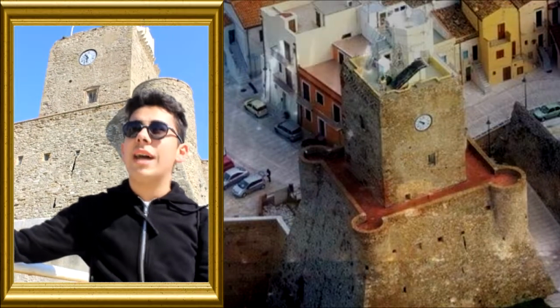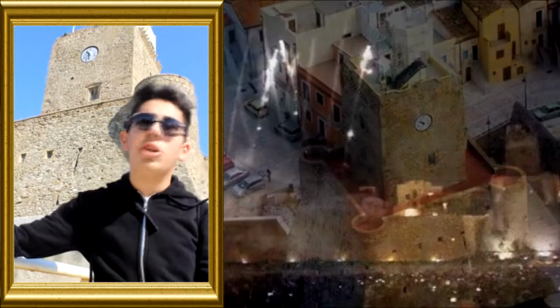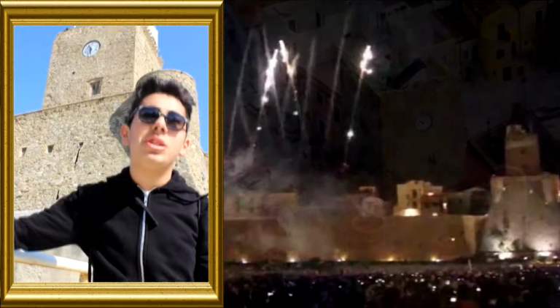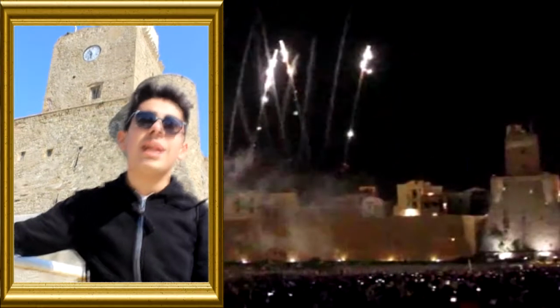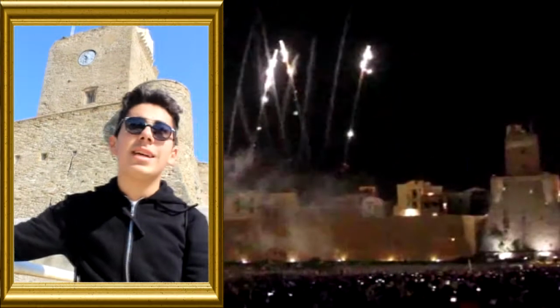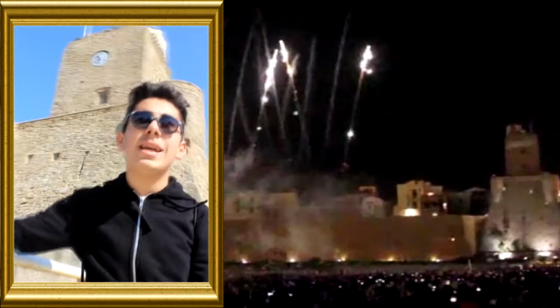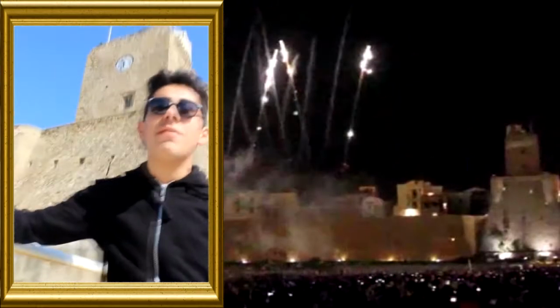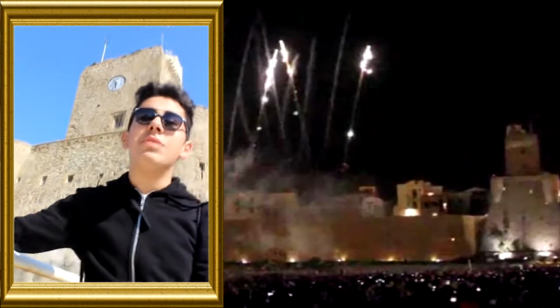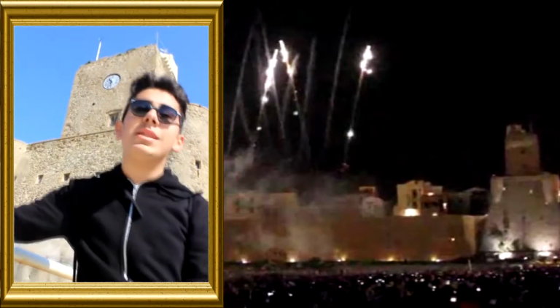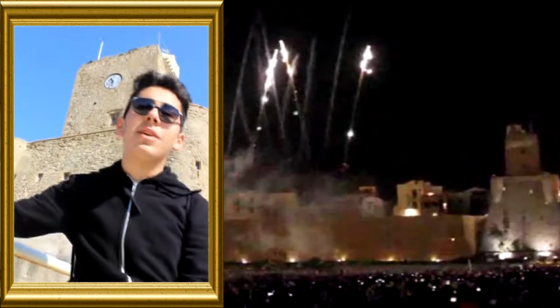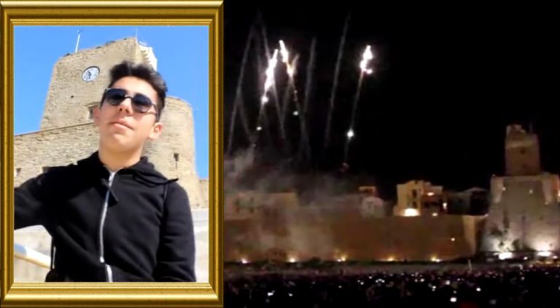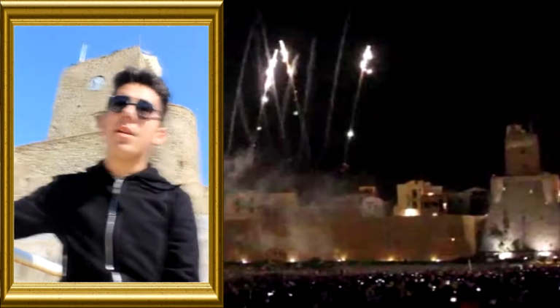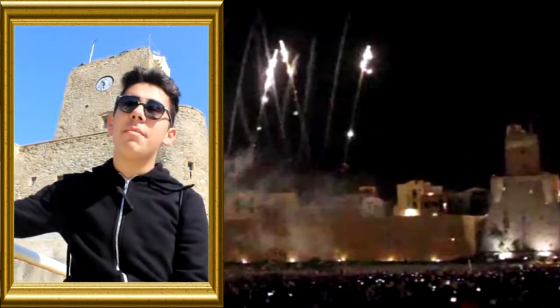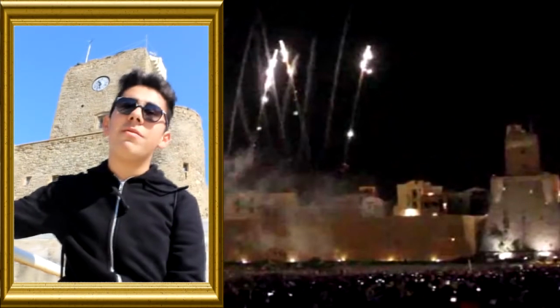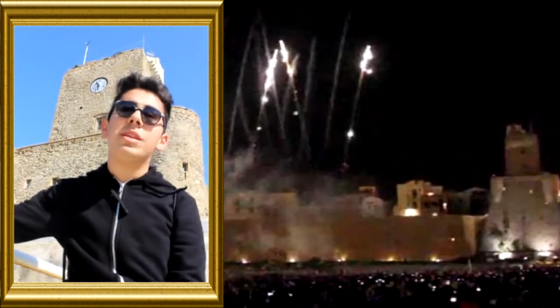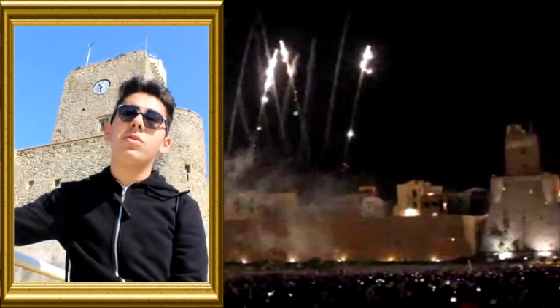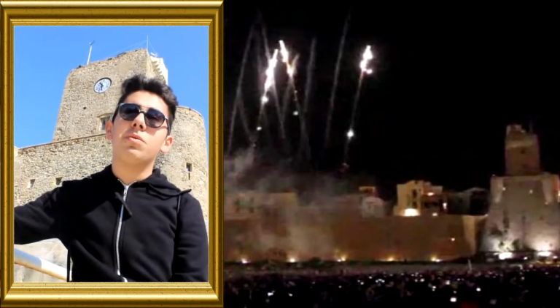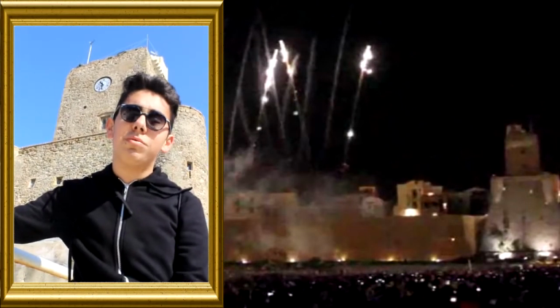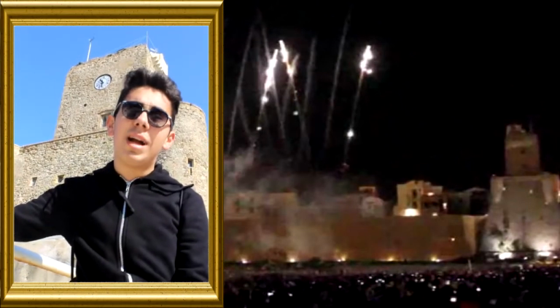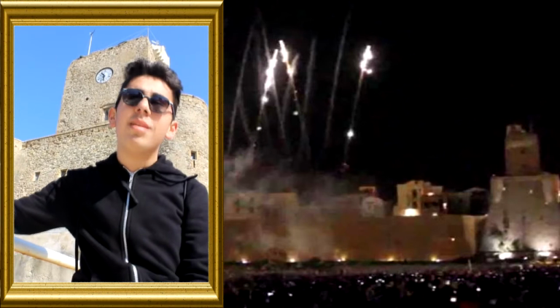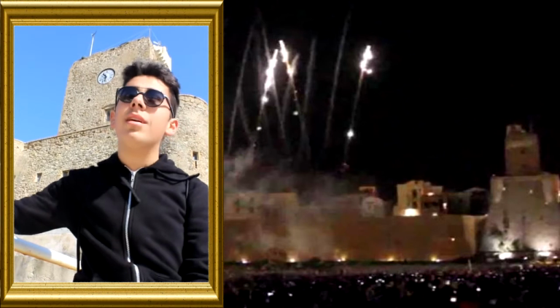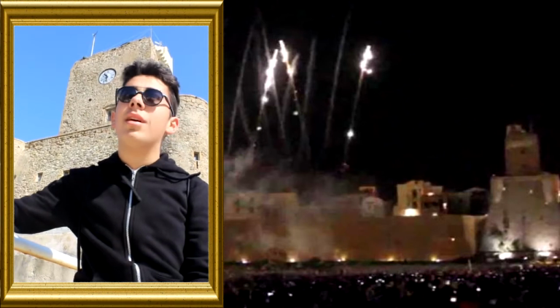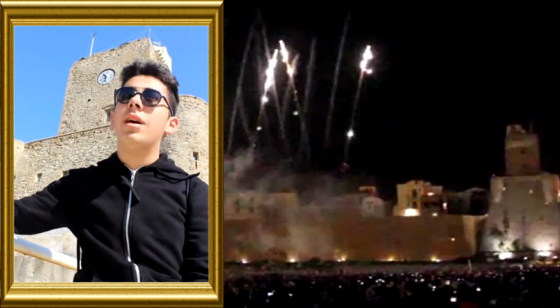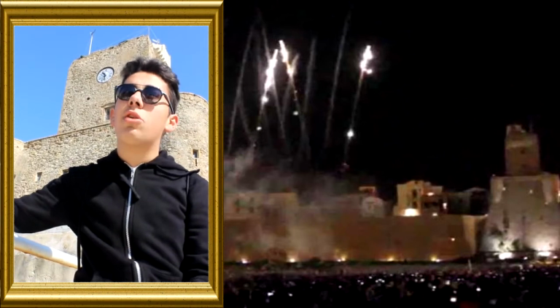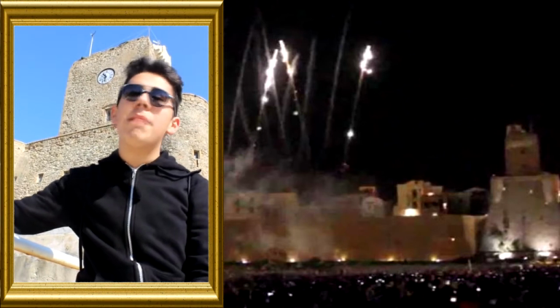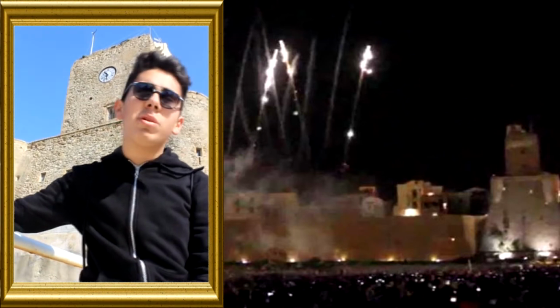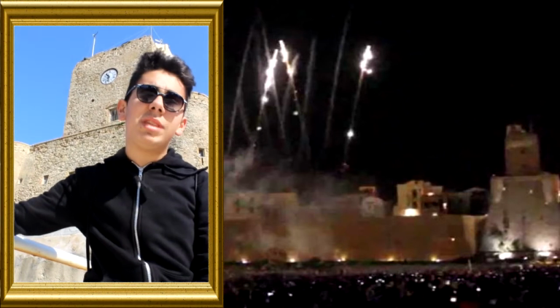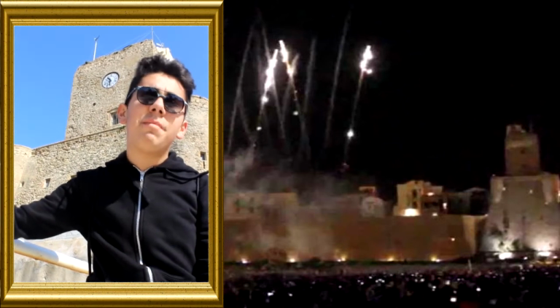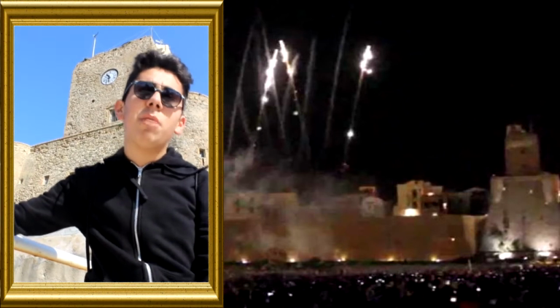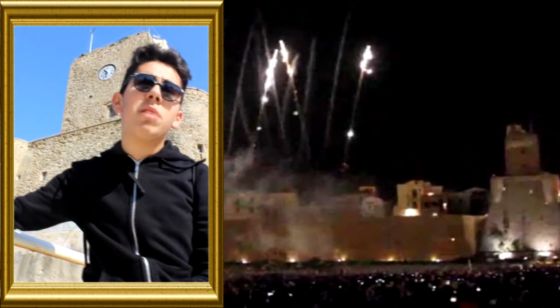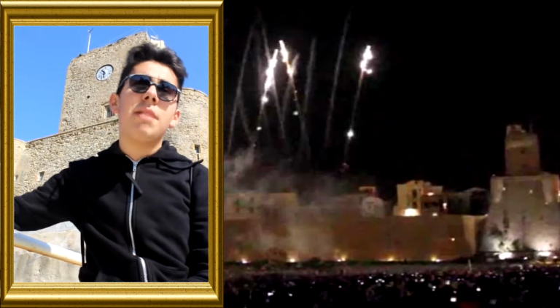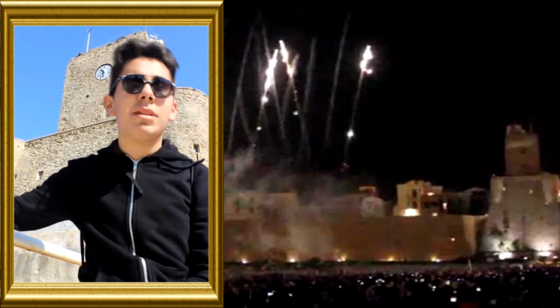Today, the castle is also used for cultural events and manifestations. The Castello Svevo forms part of the broader heritage of Termoli.